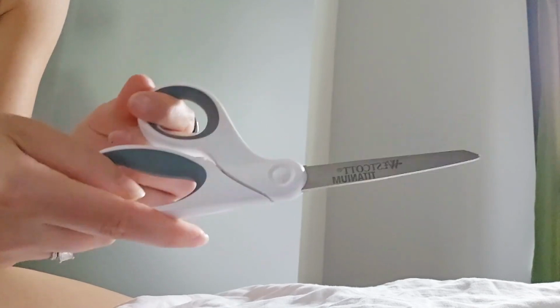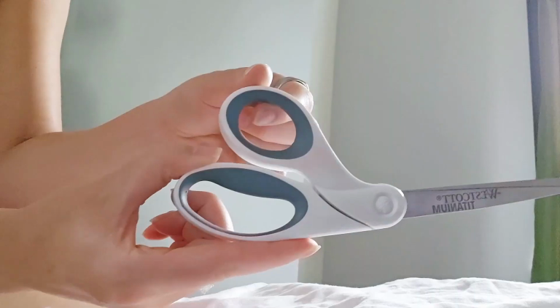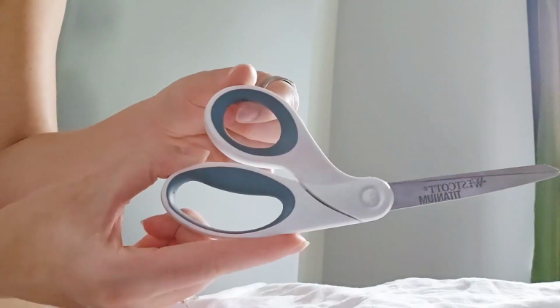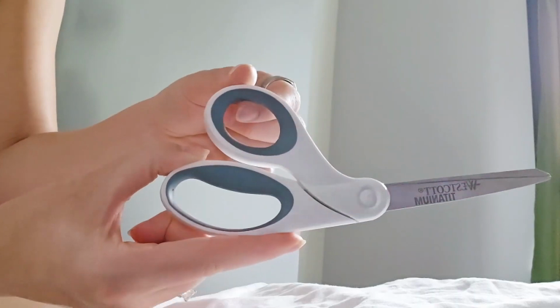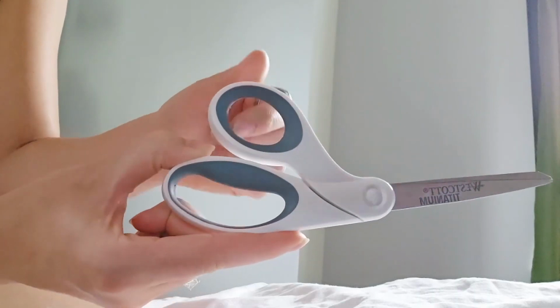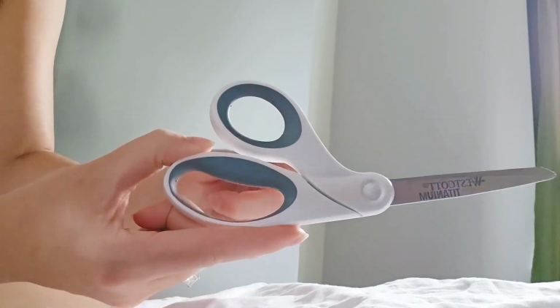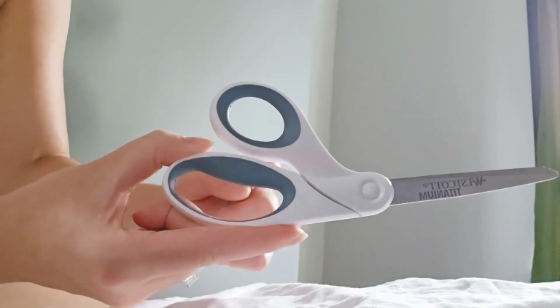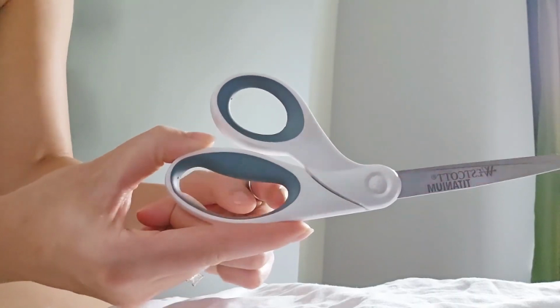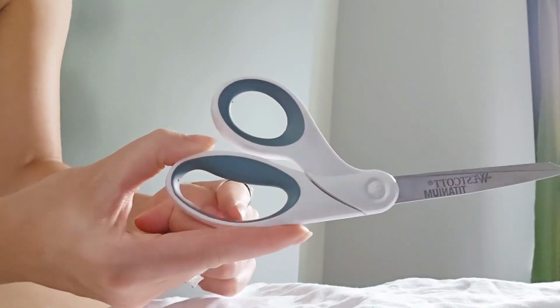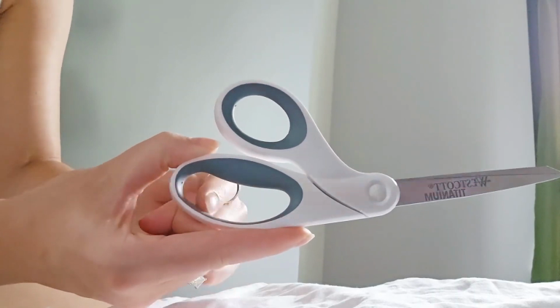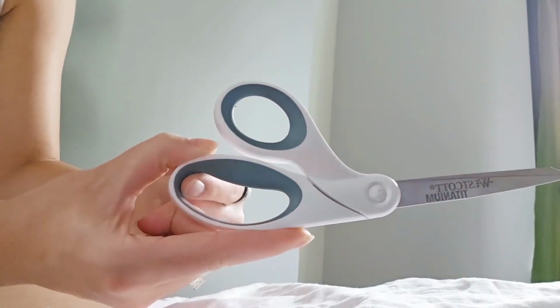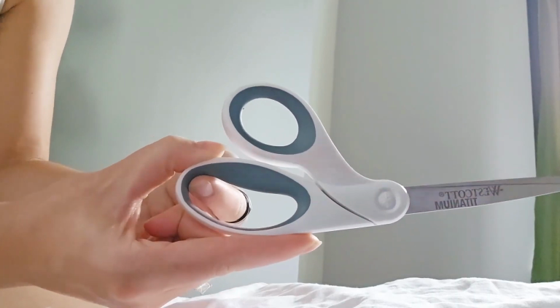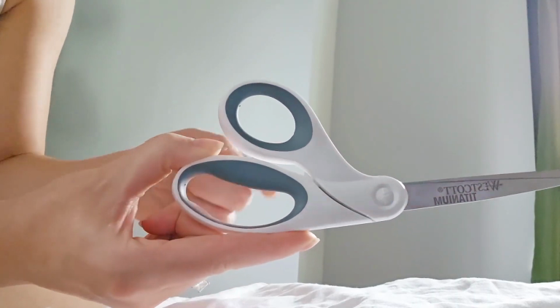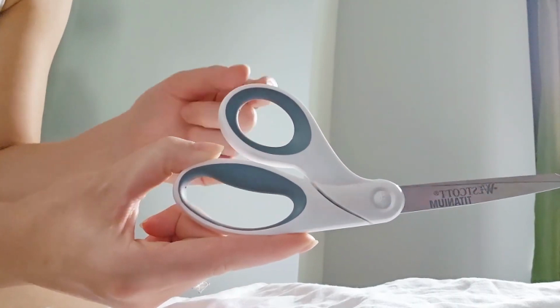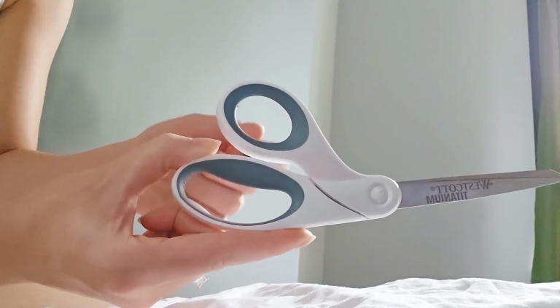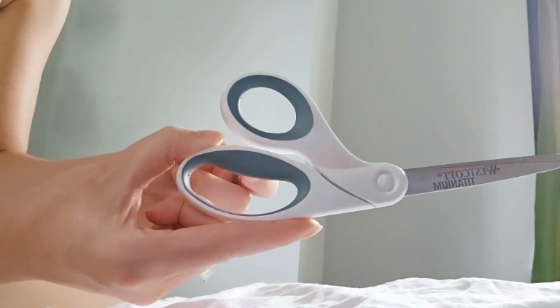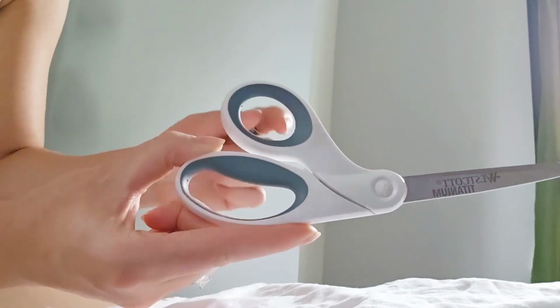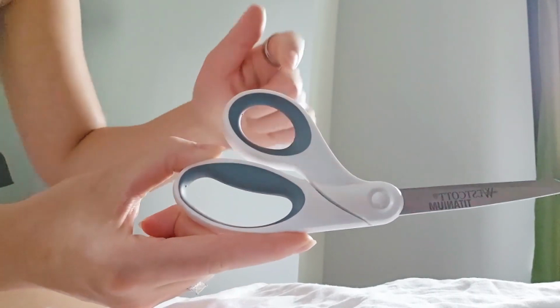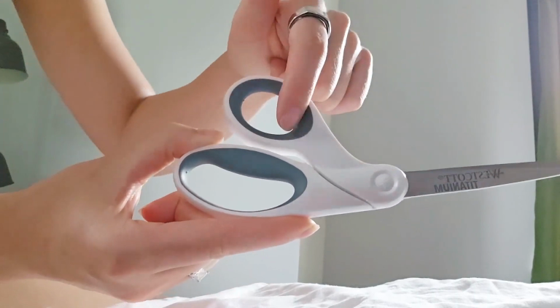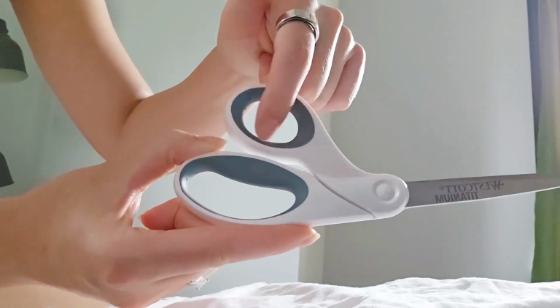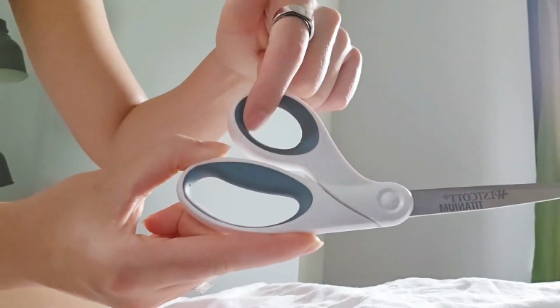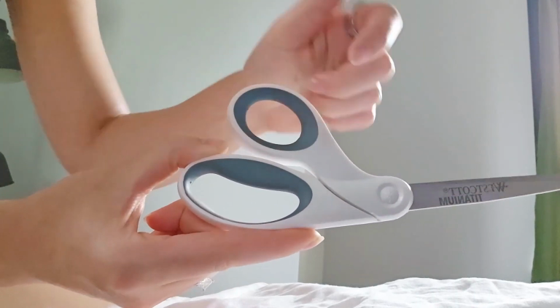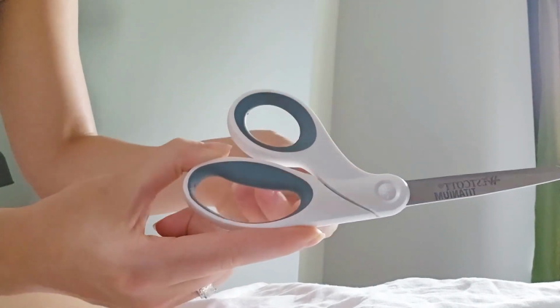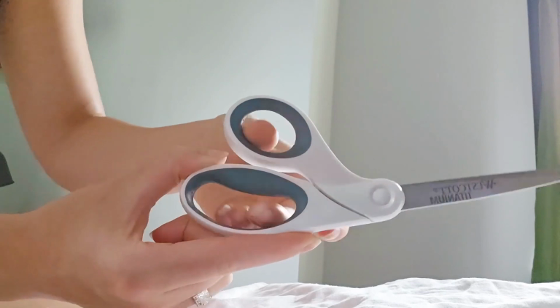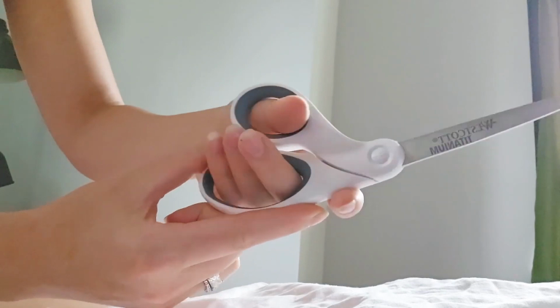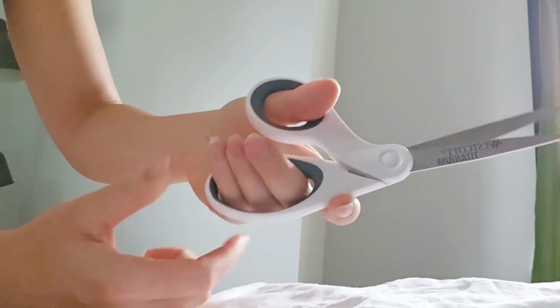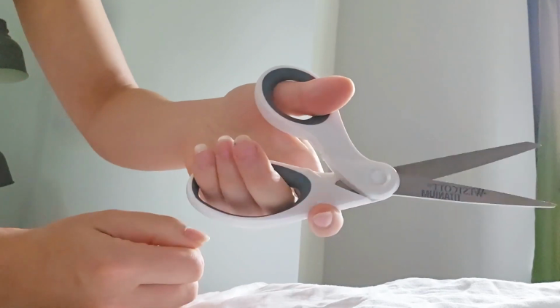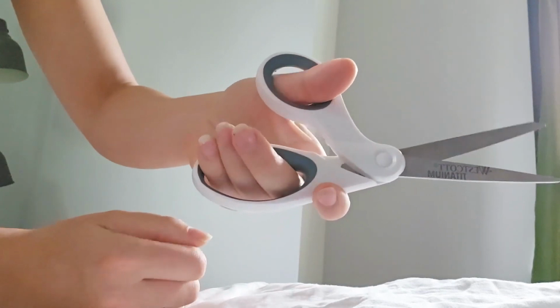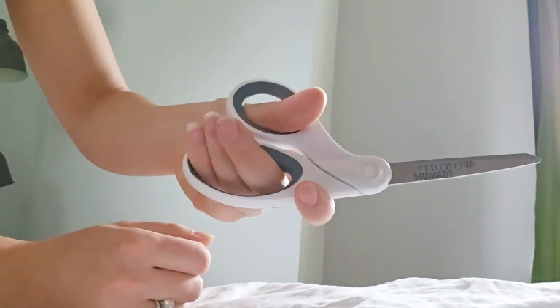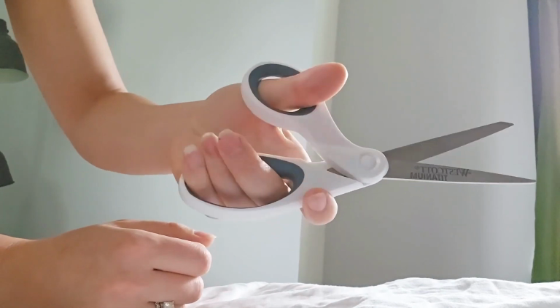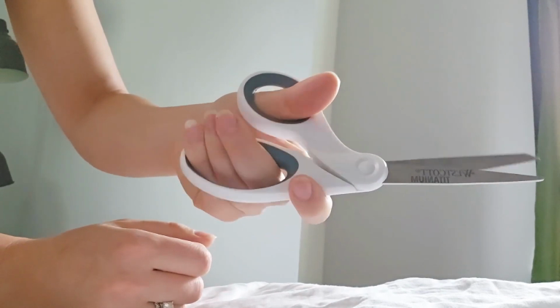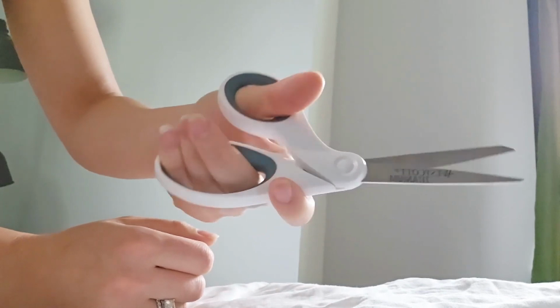The handle is very ergonomic. It's bent and it has like a soft grip inside, so it's super comfortable.